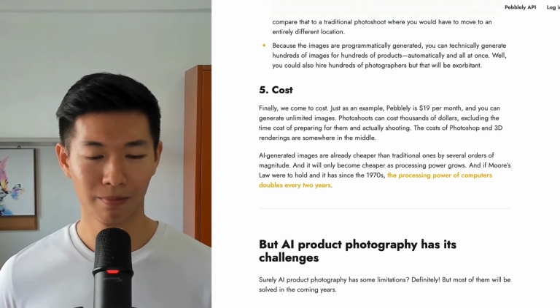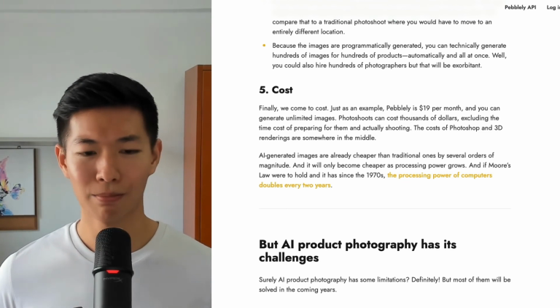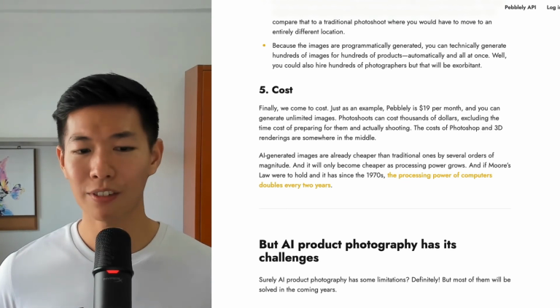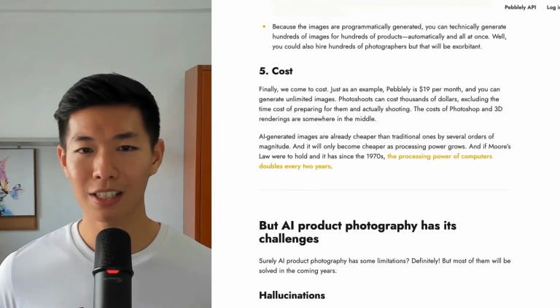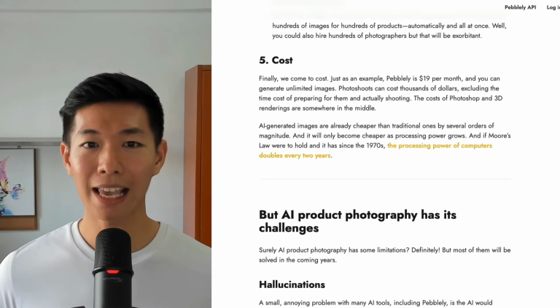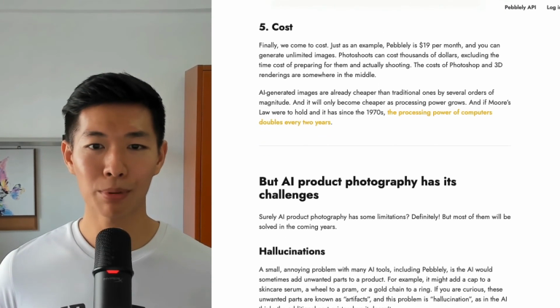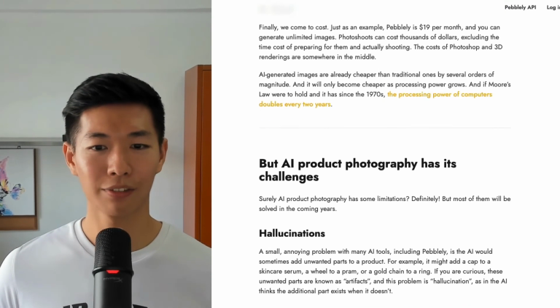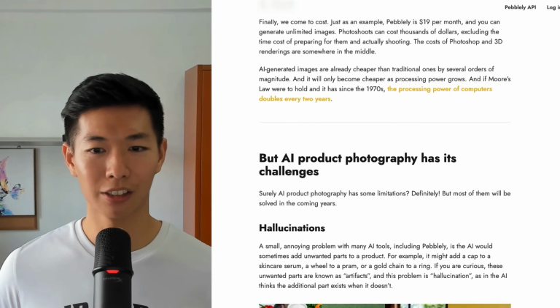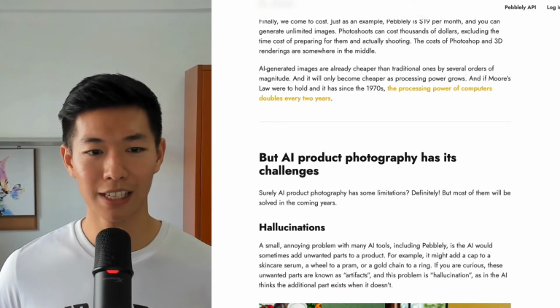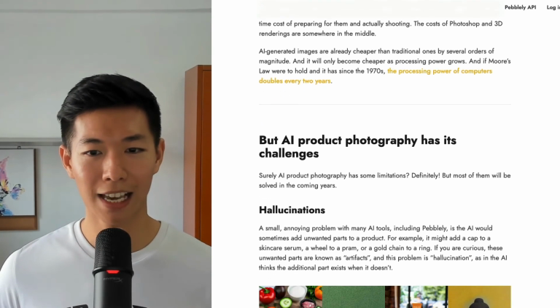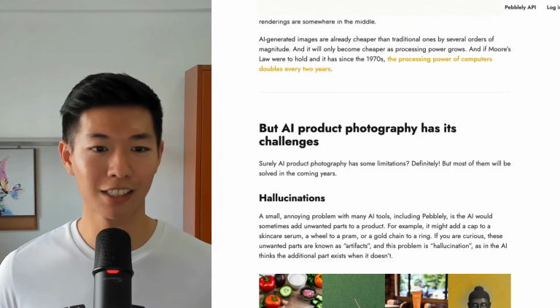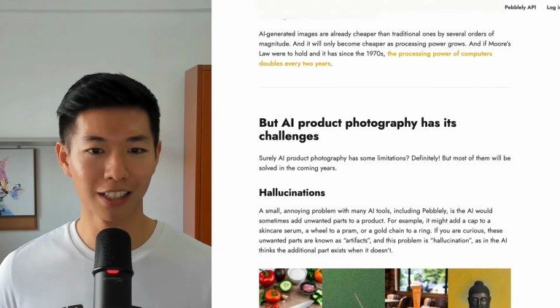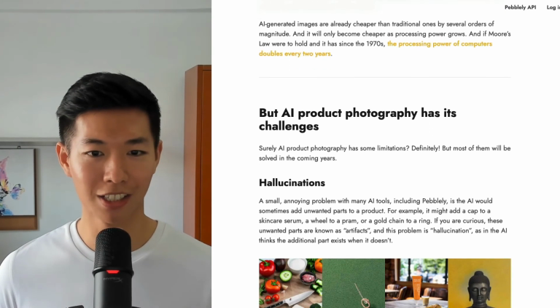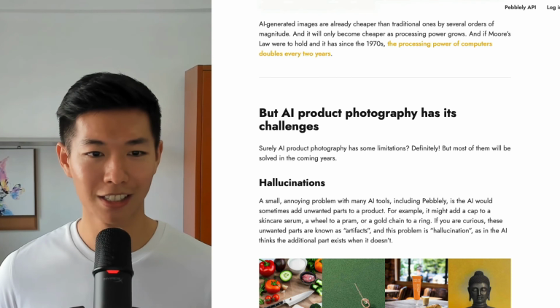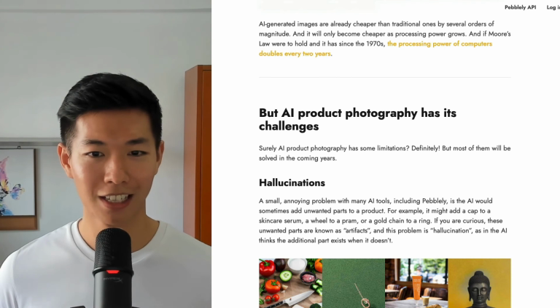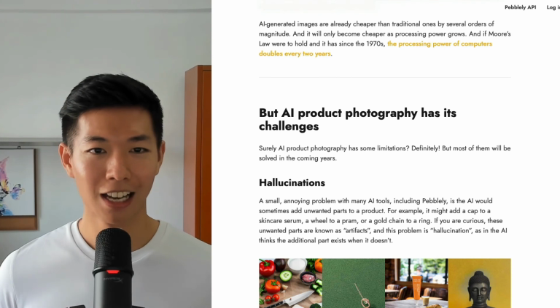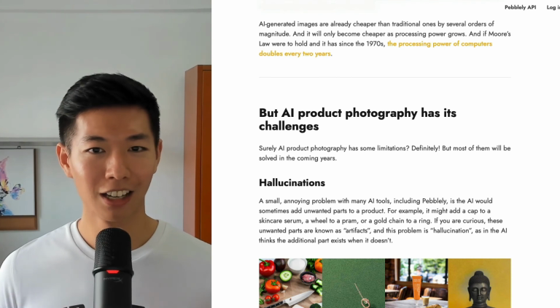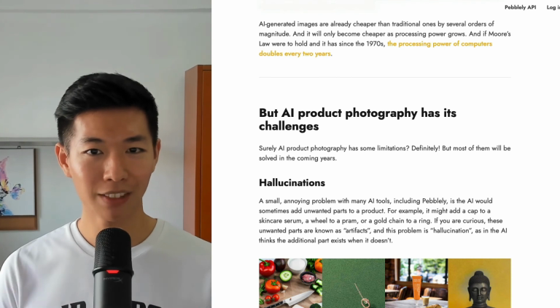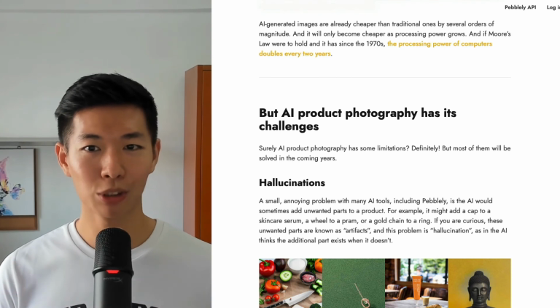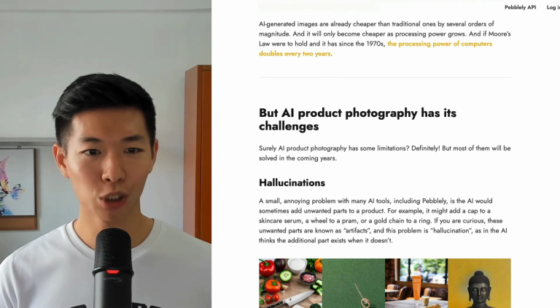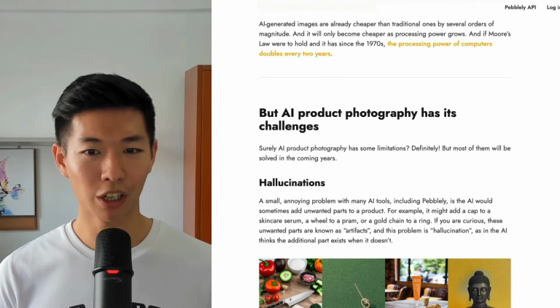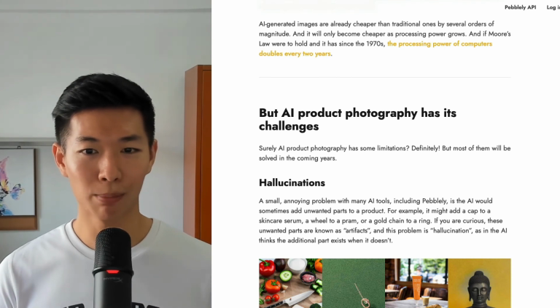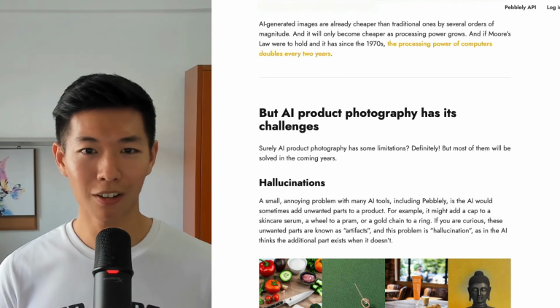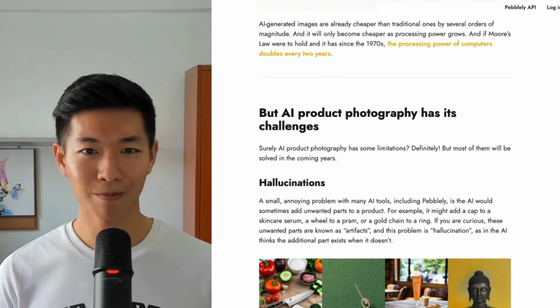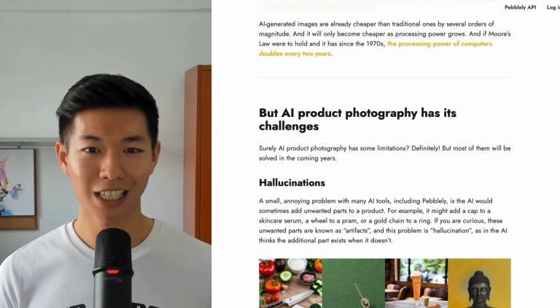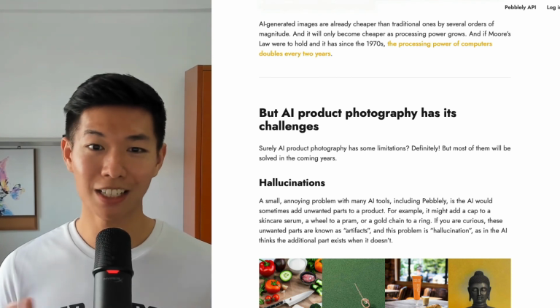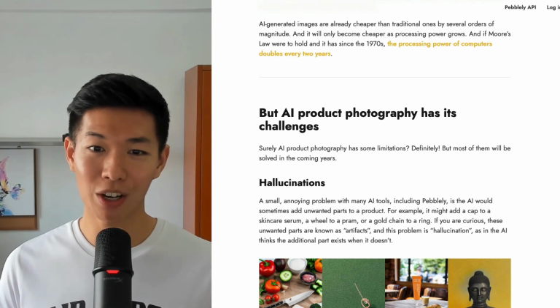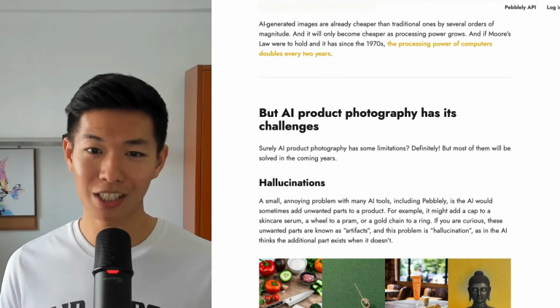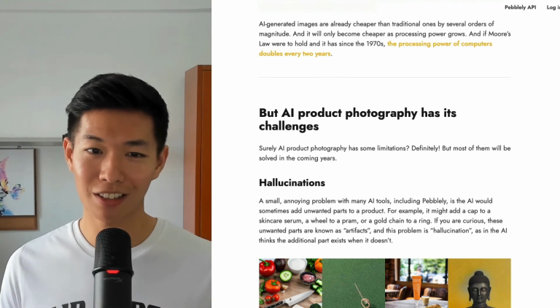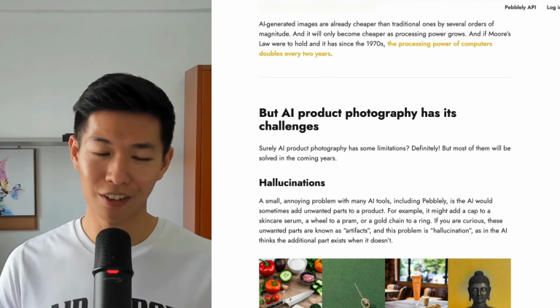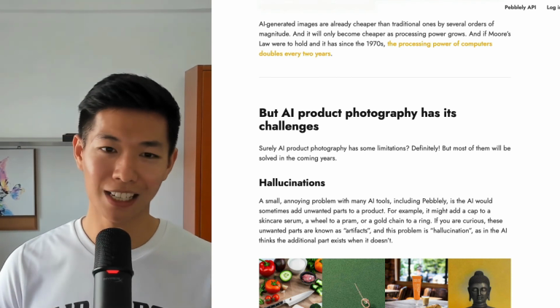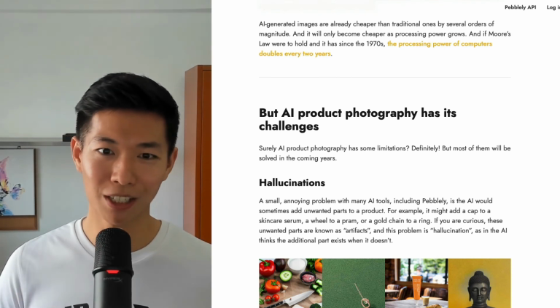But of course, AI product photography has its challenges. I'll leave that up to you to read on our blog. If you have any questions, feel free to let me know.